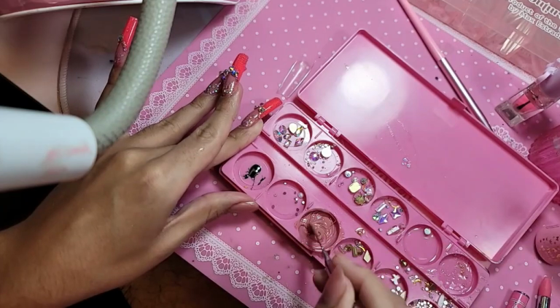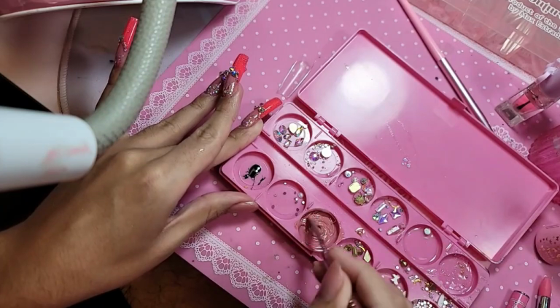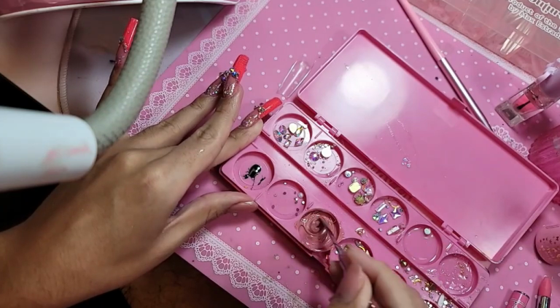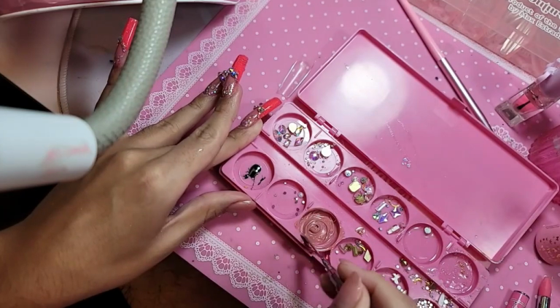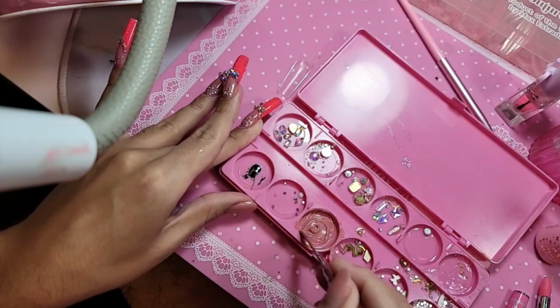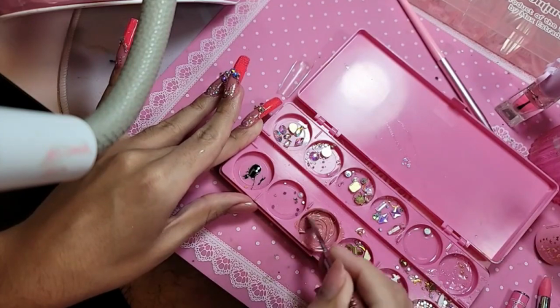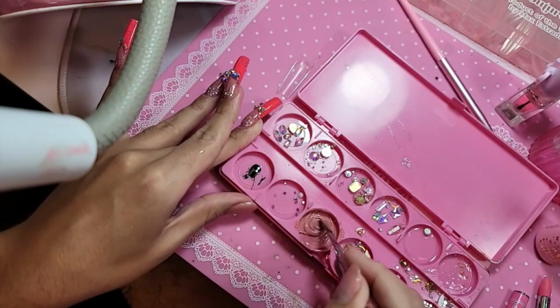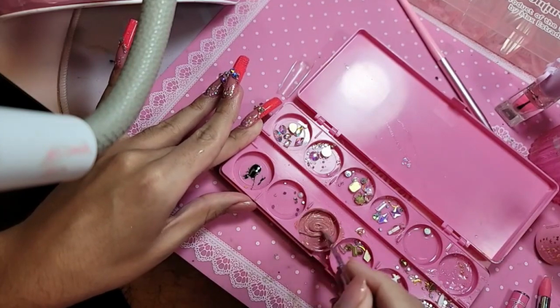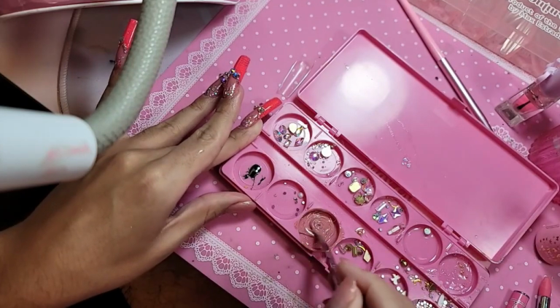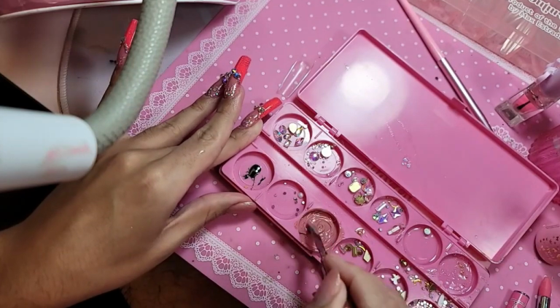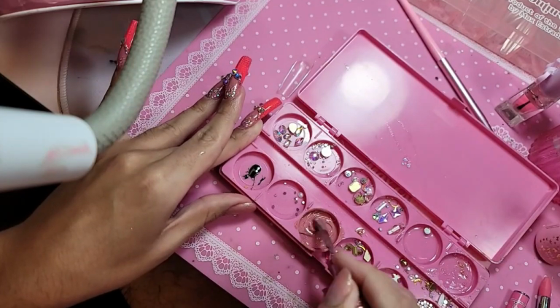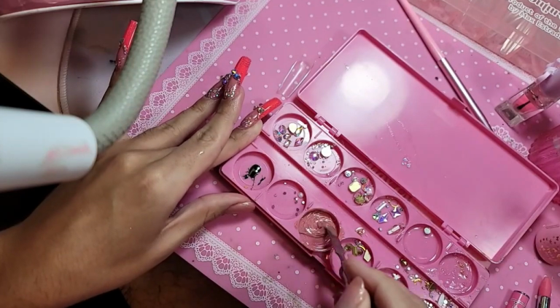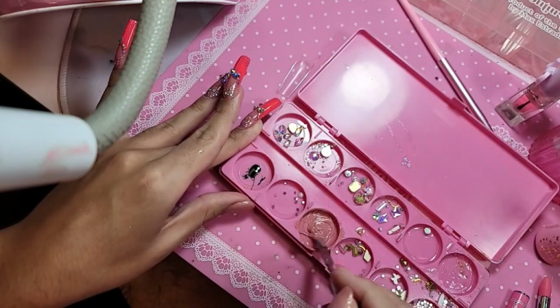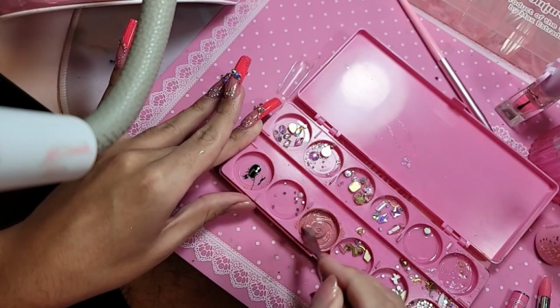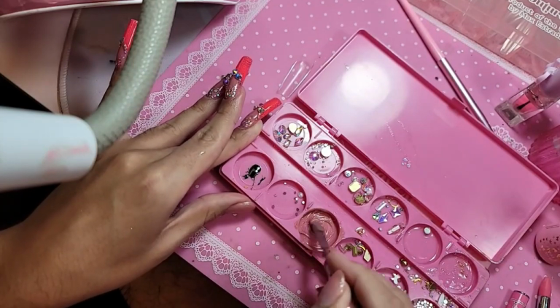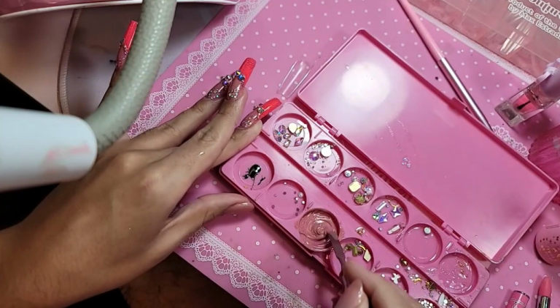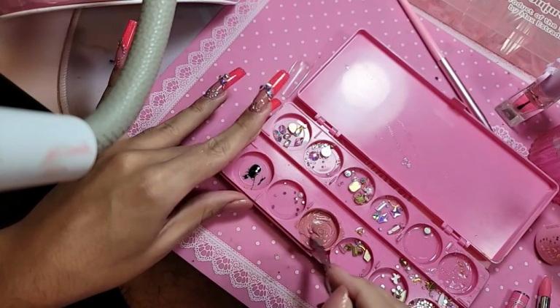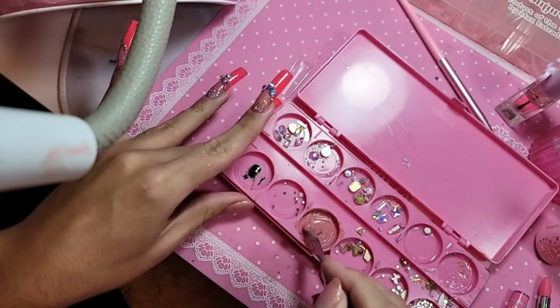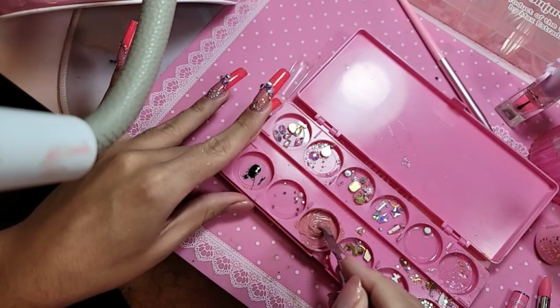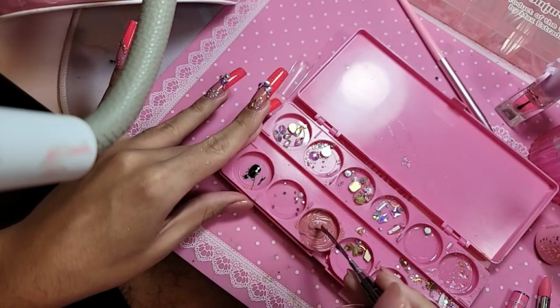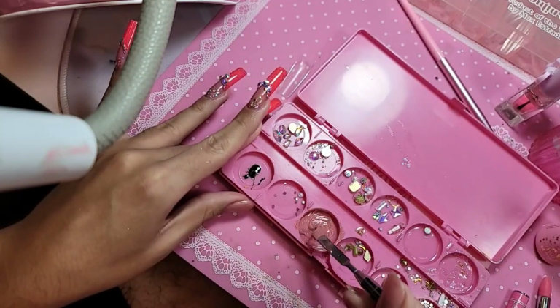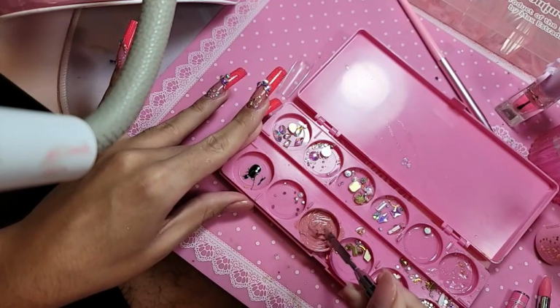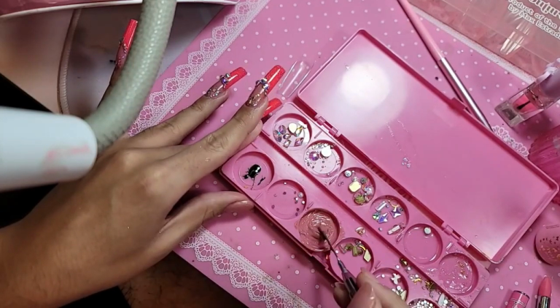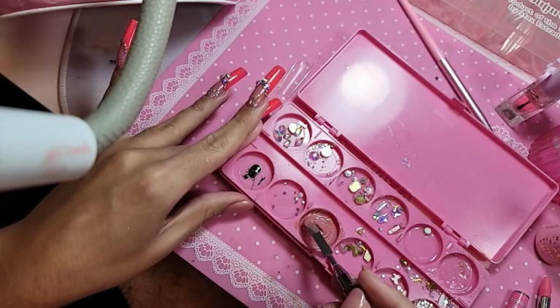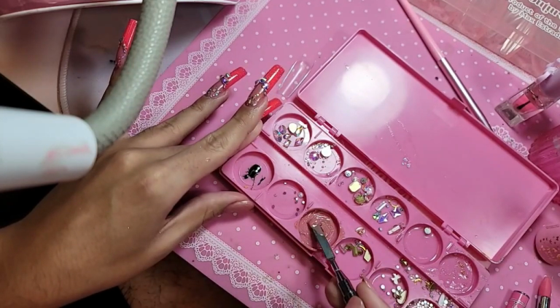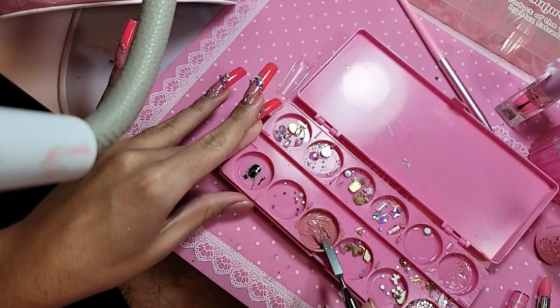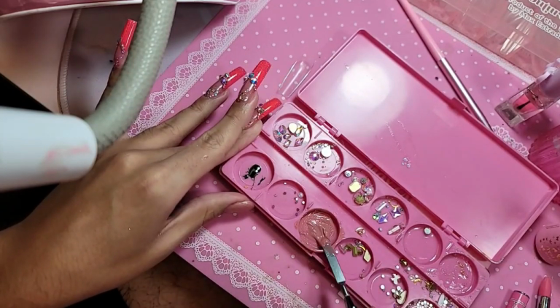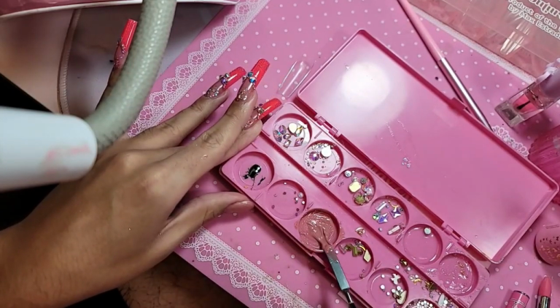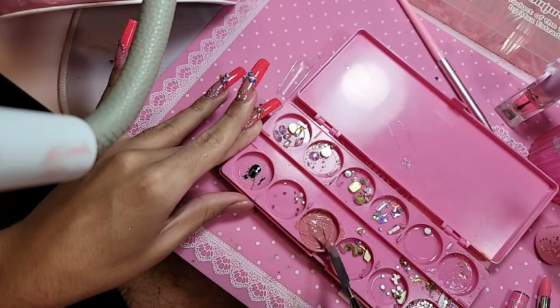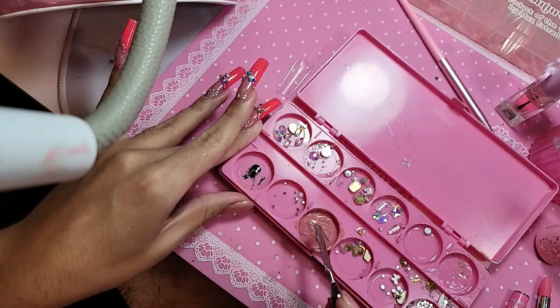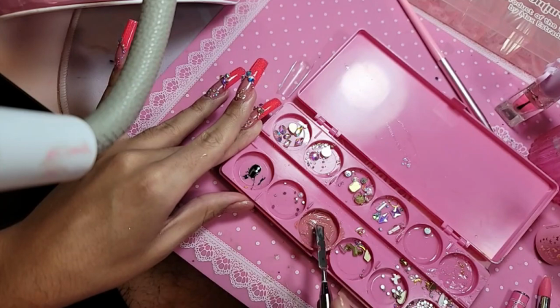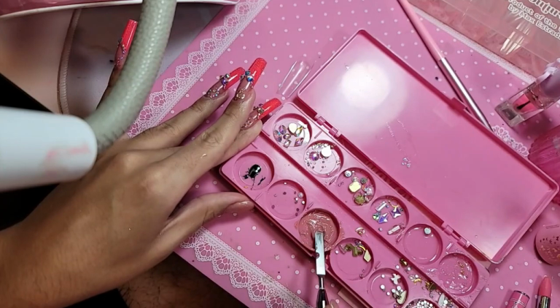The great thing about doing it in your play color palette is that you can save it for later too.